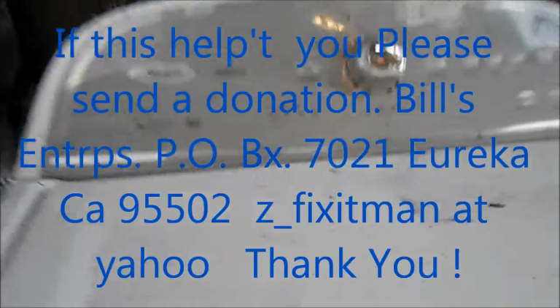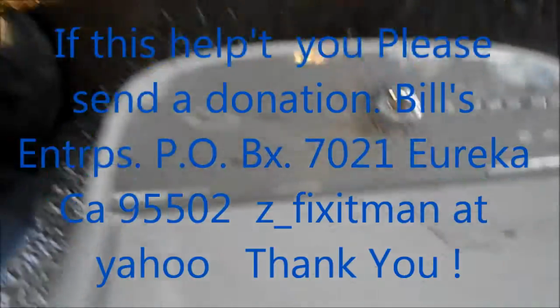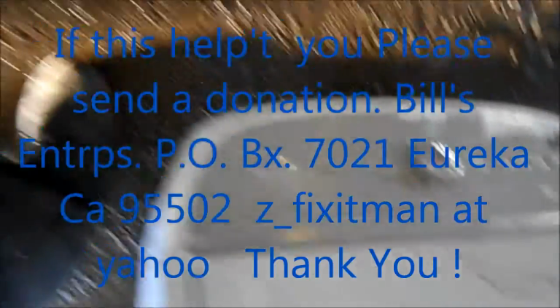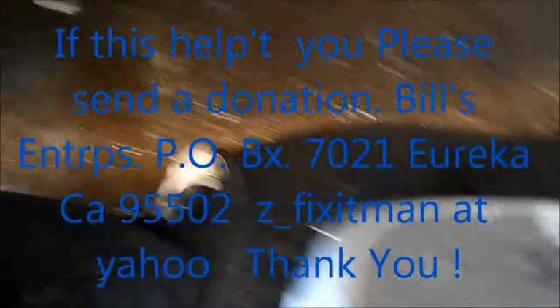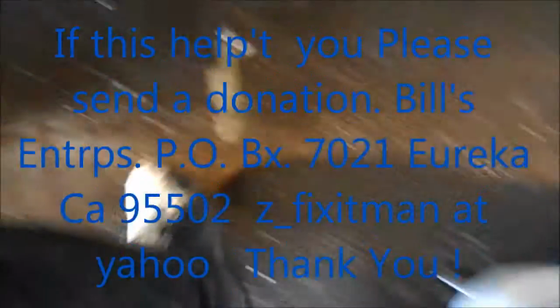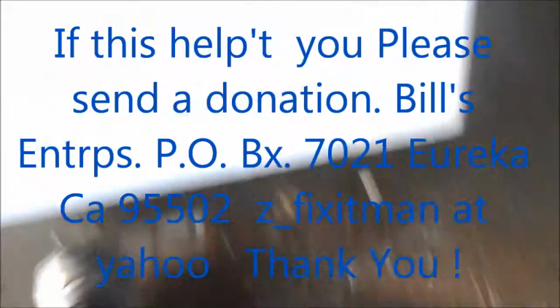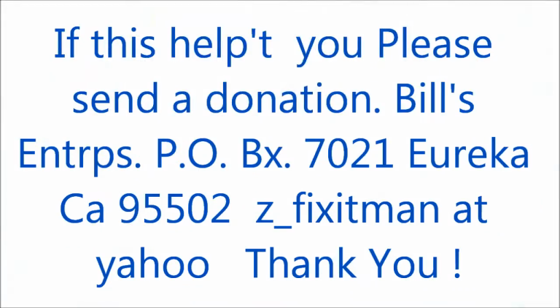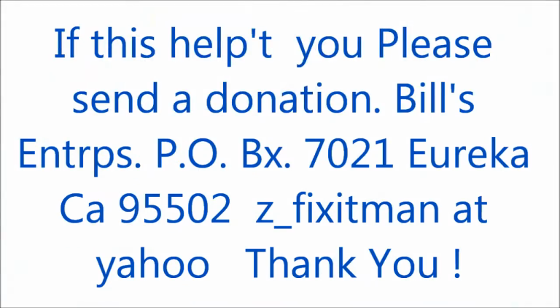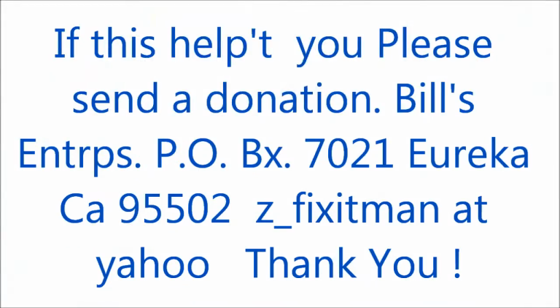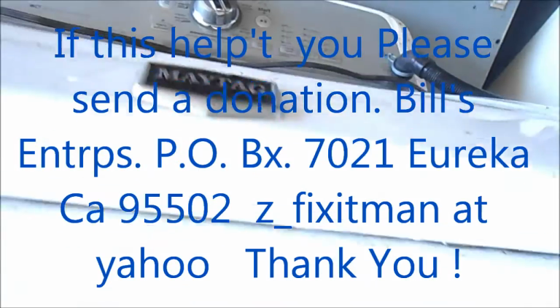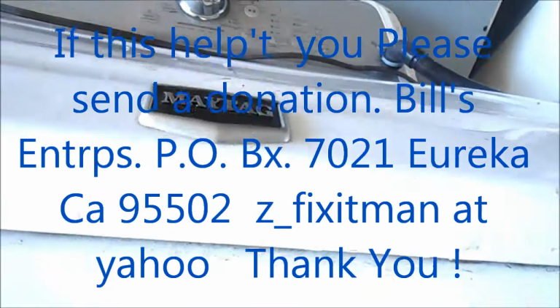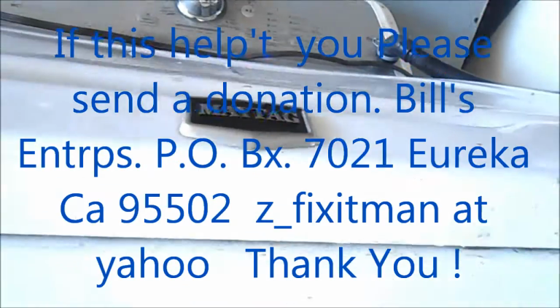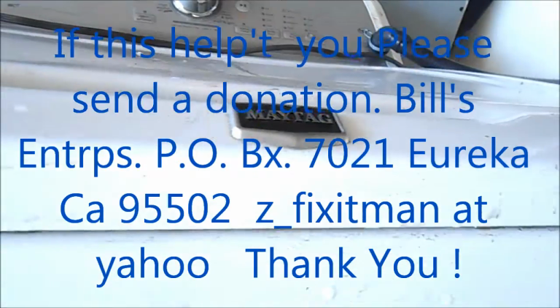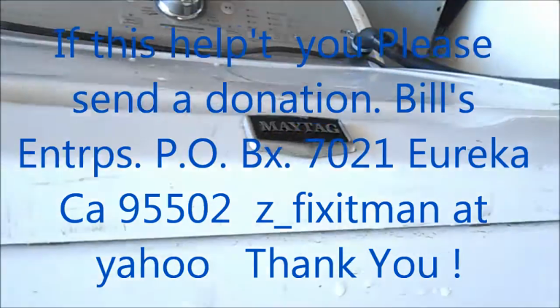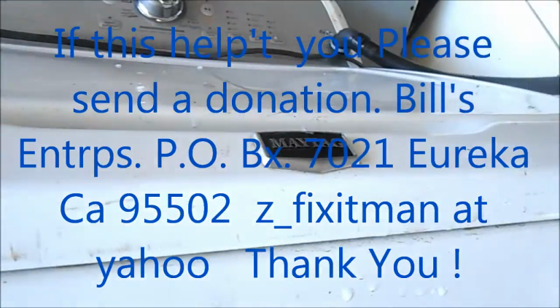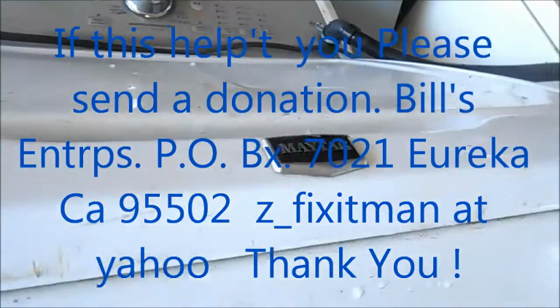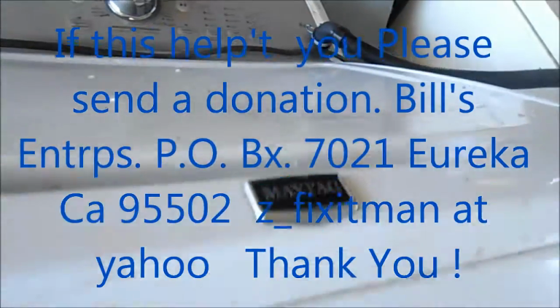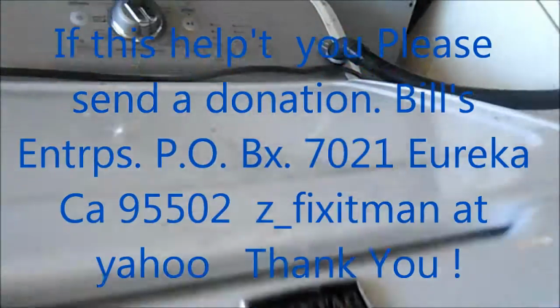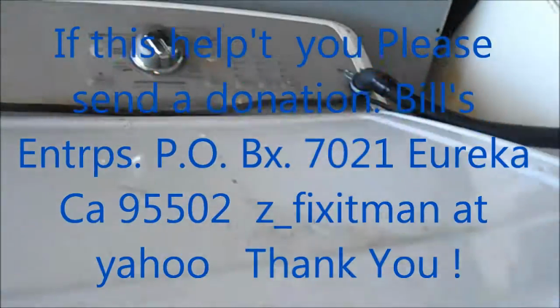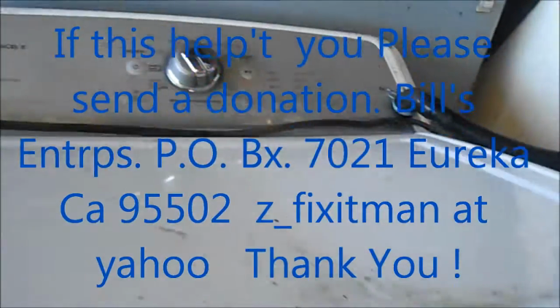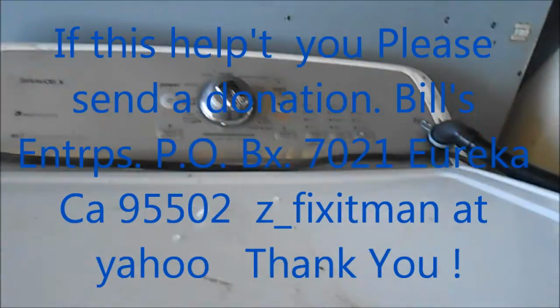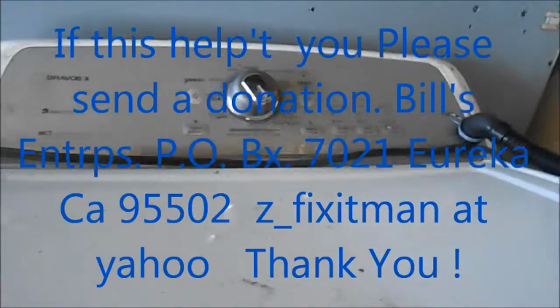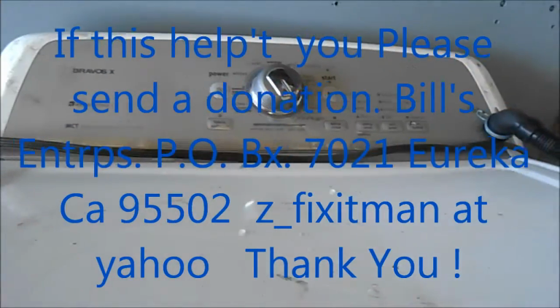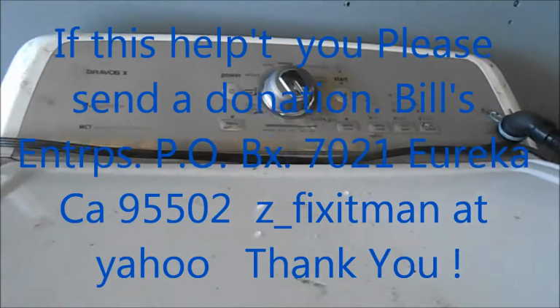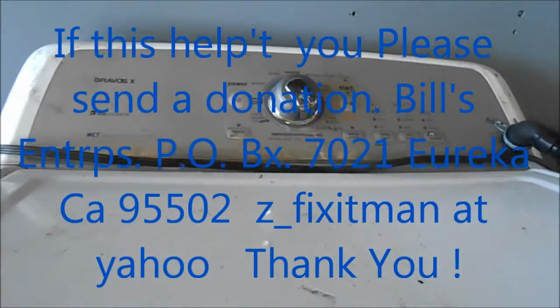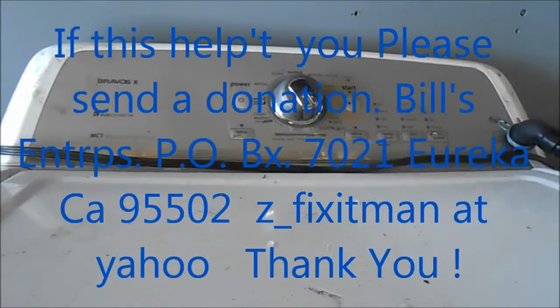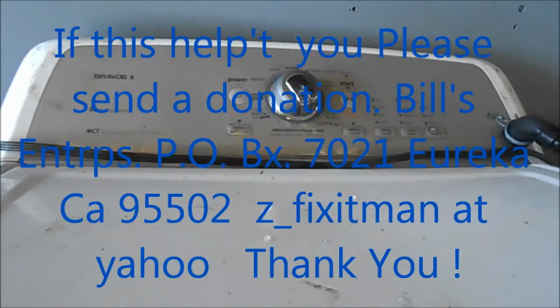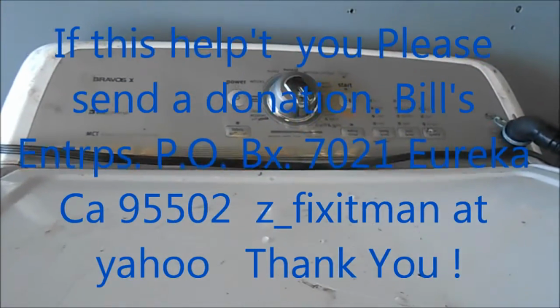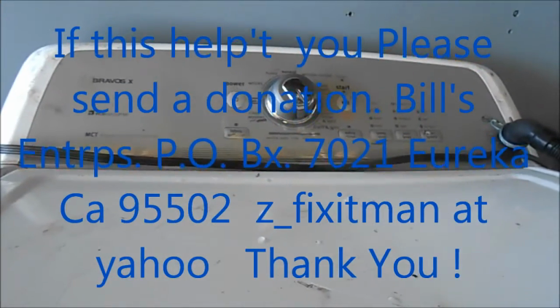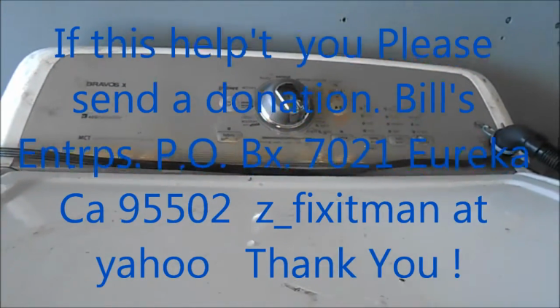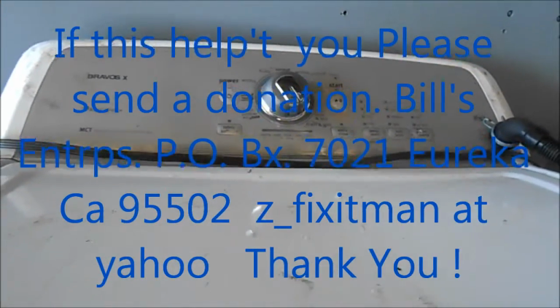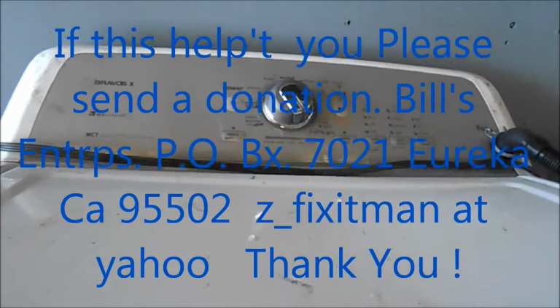And this is your Maytag — same thing underneath. Nice.